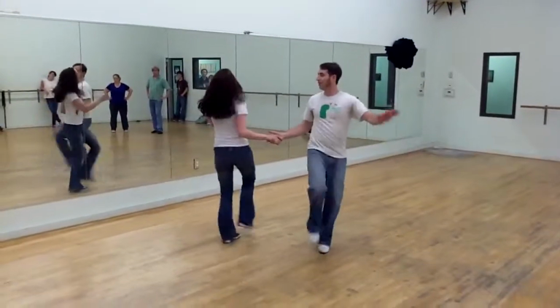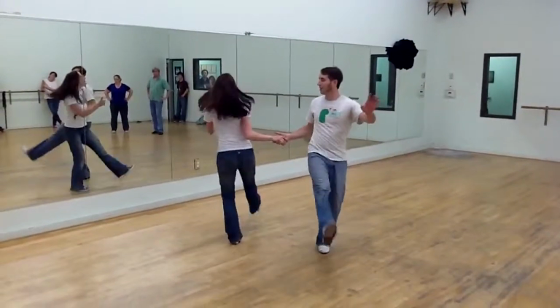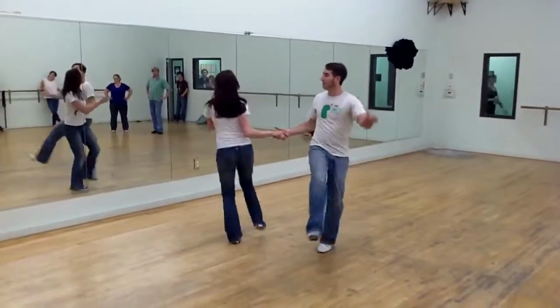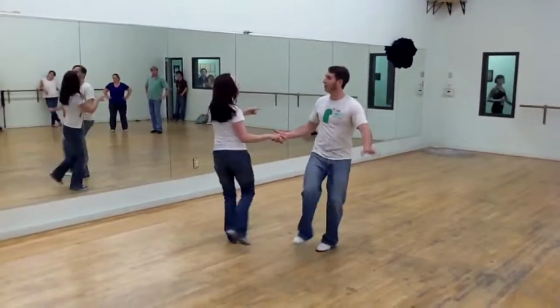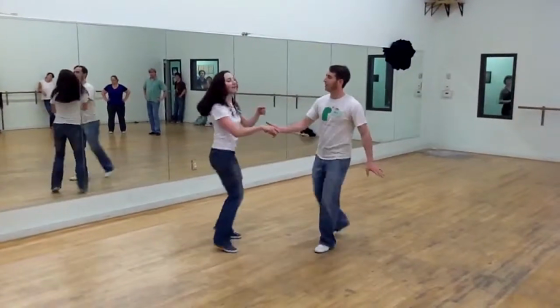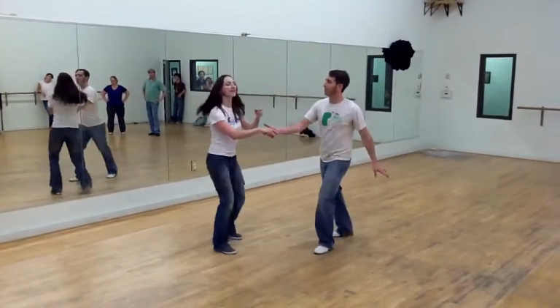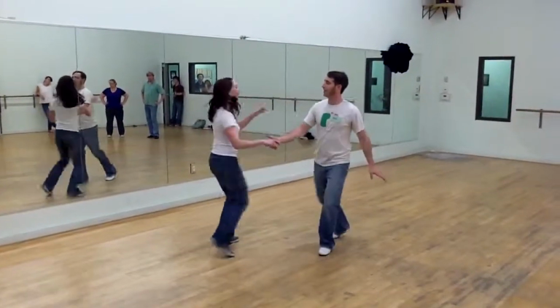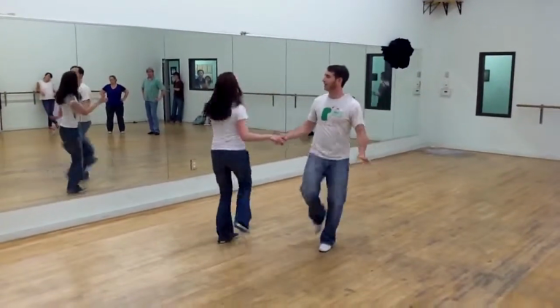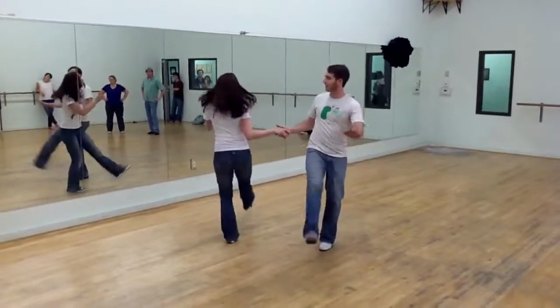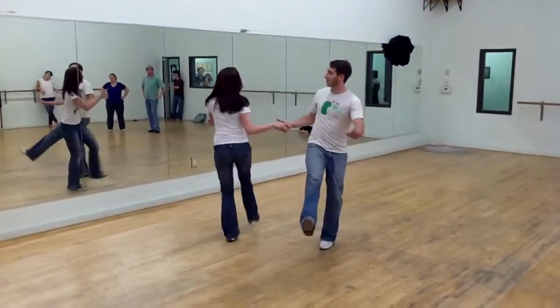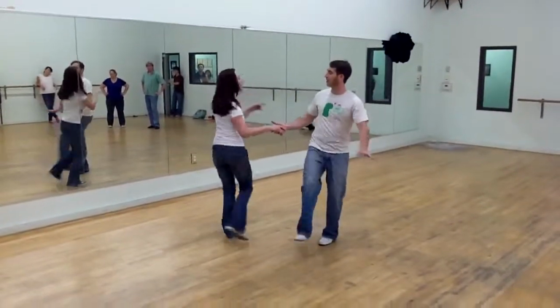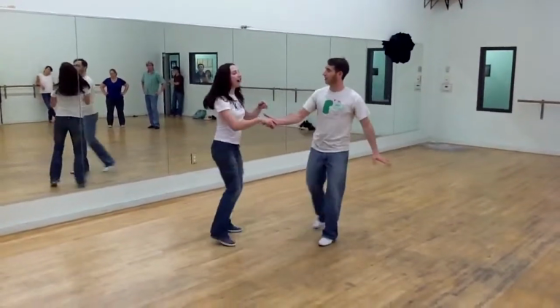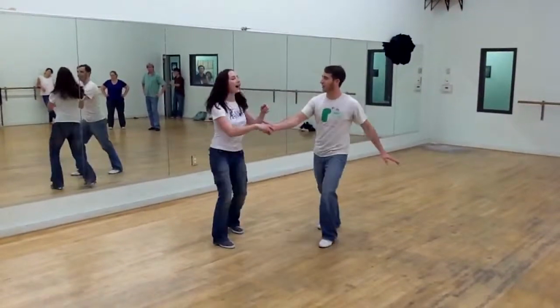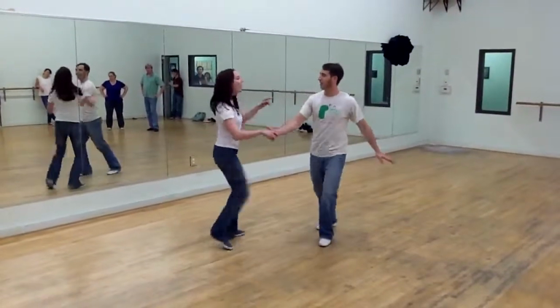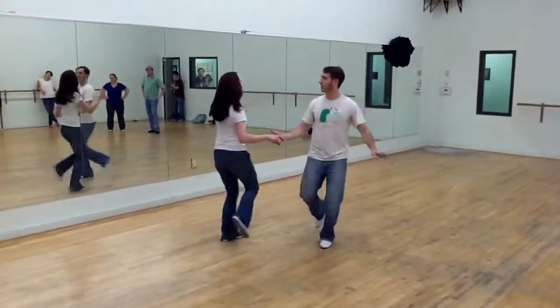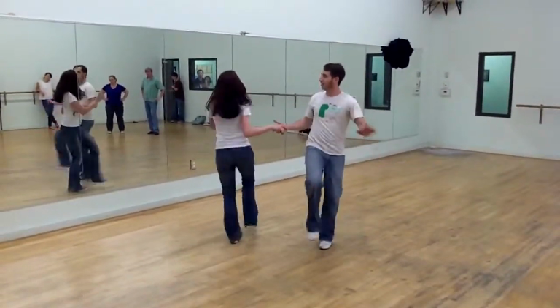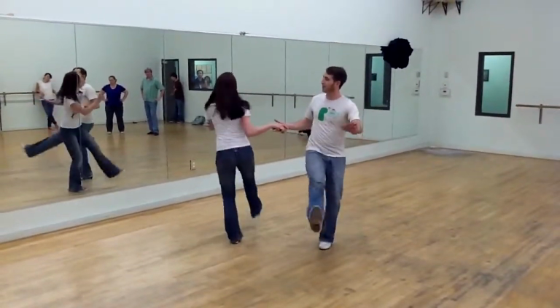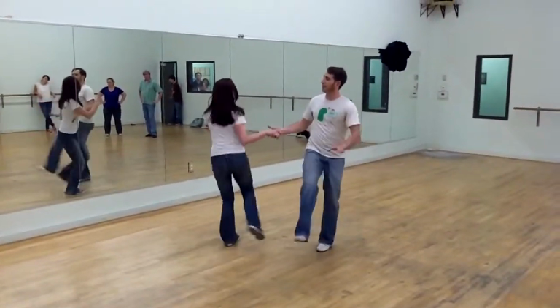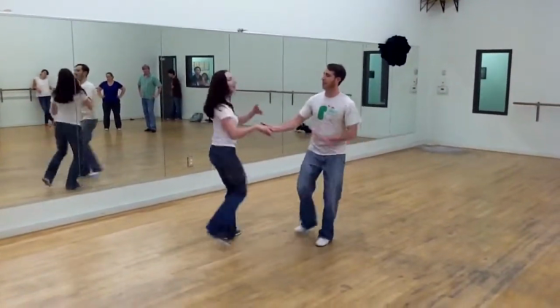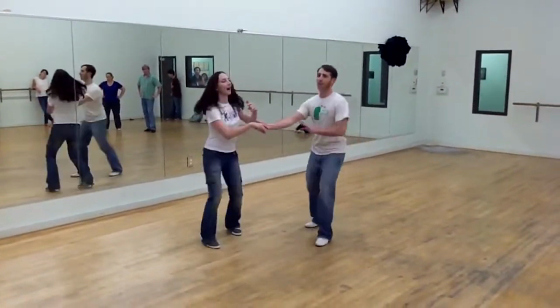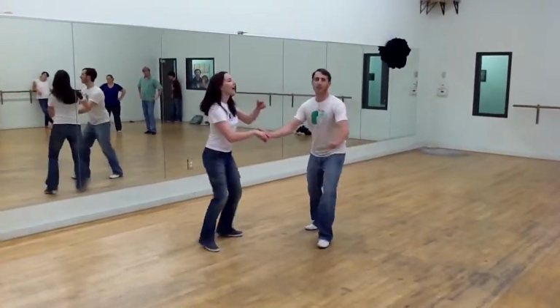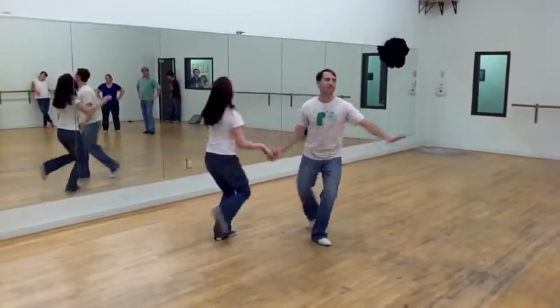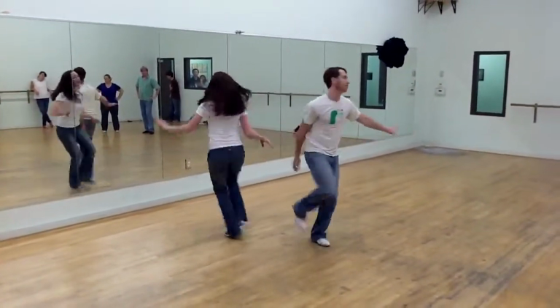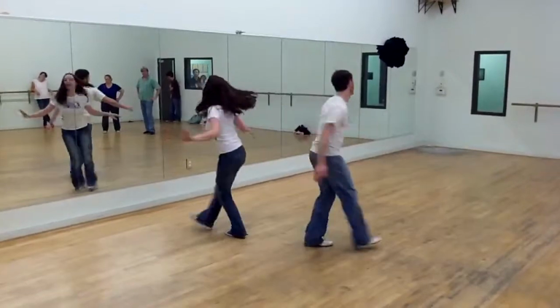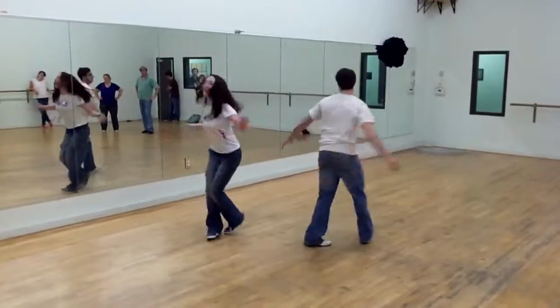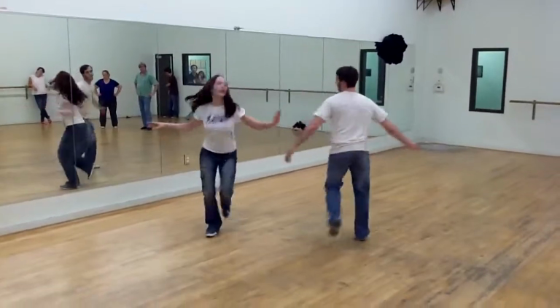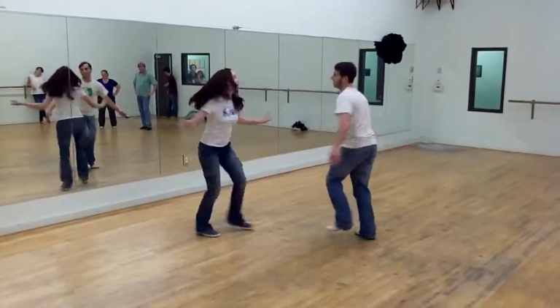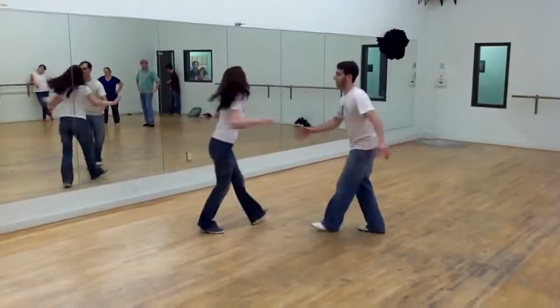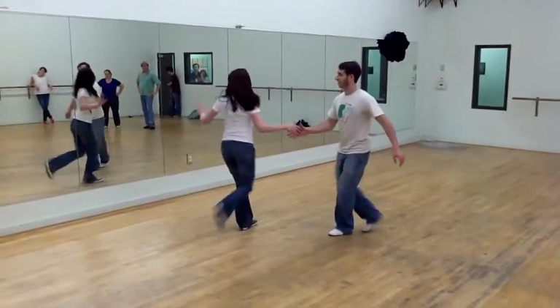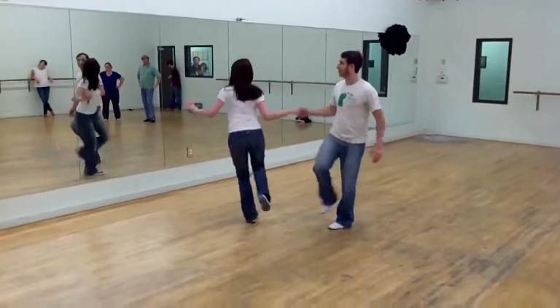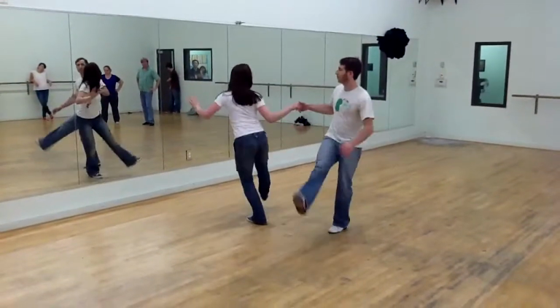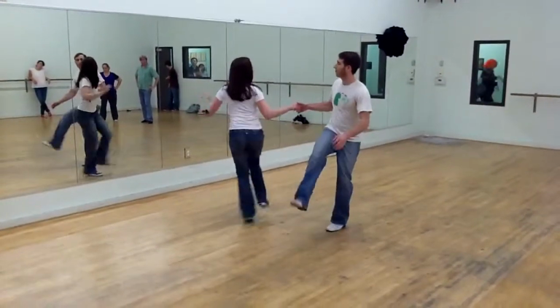We then threw in the big kick rocks up with the turn up here. Big kick, kick, kick, bang.